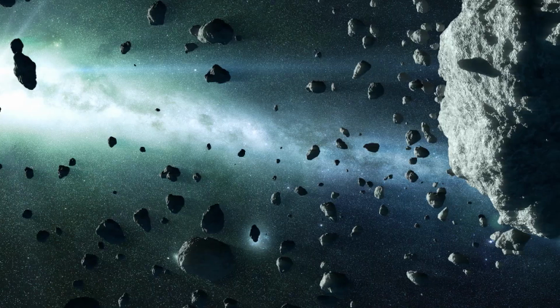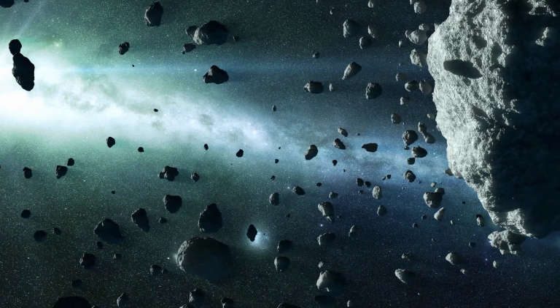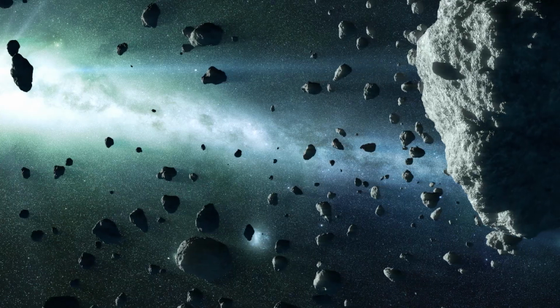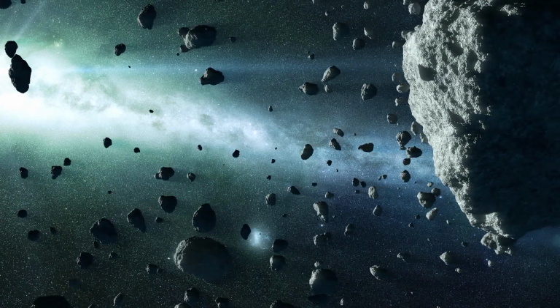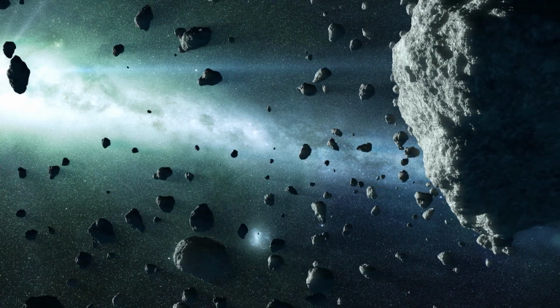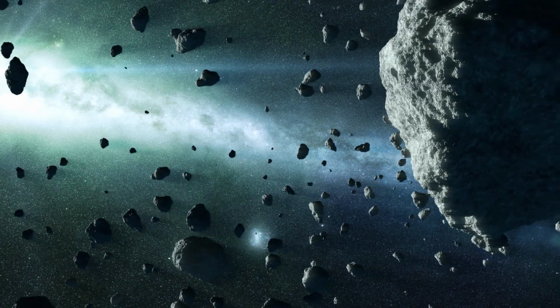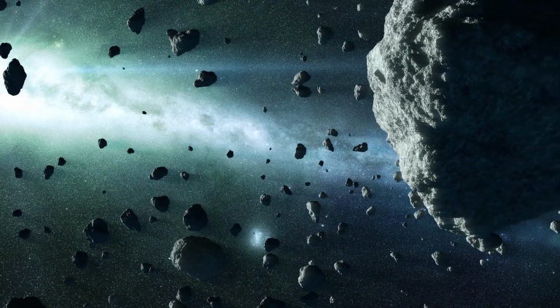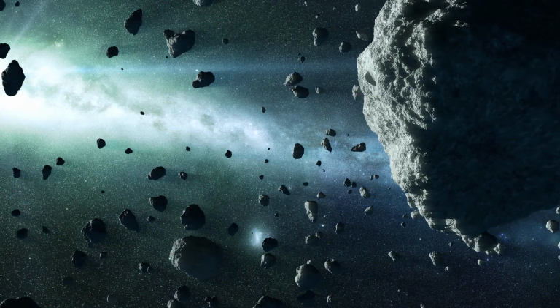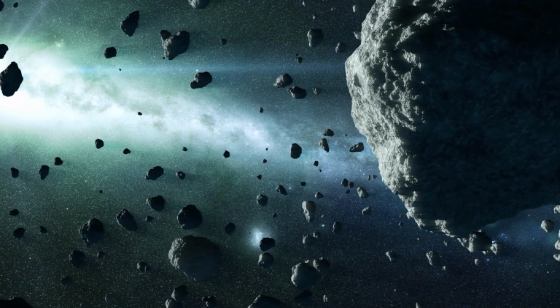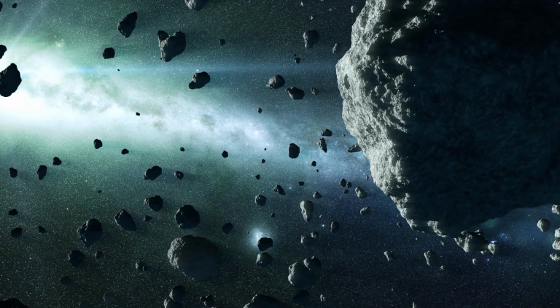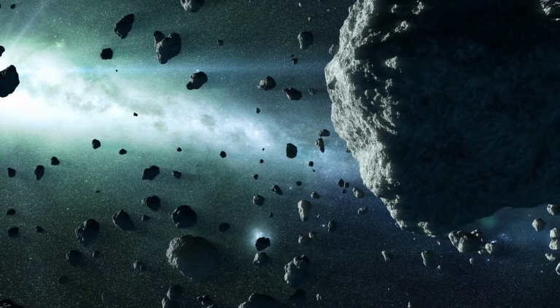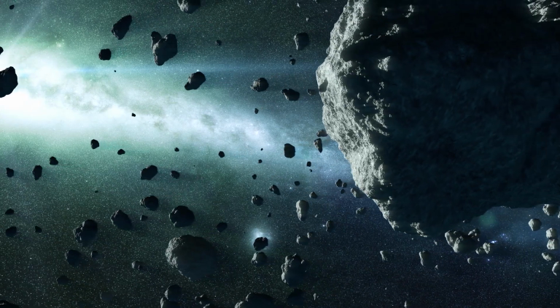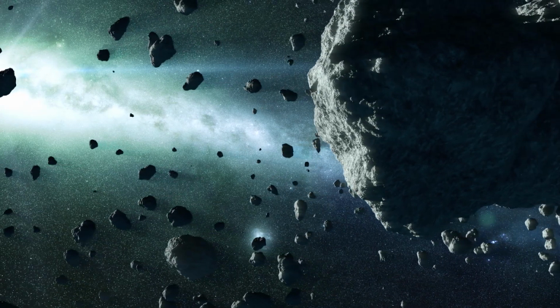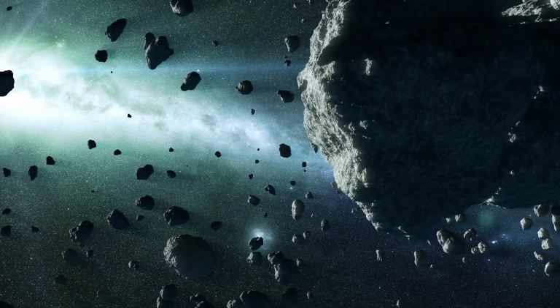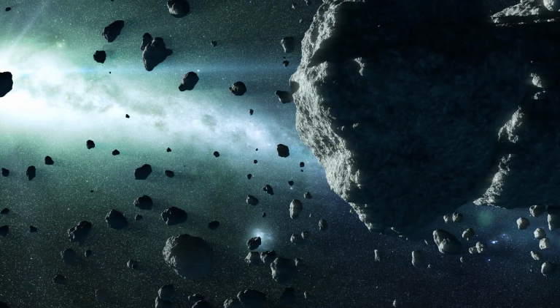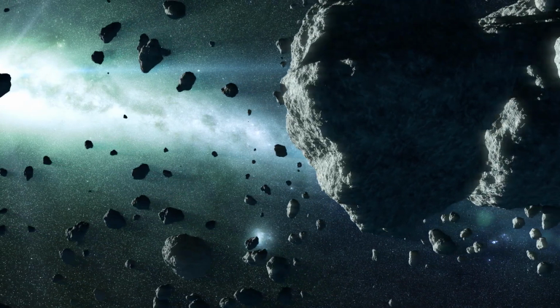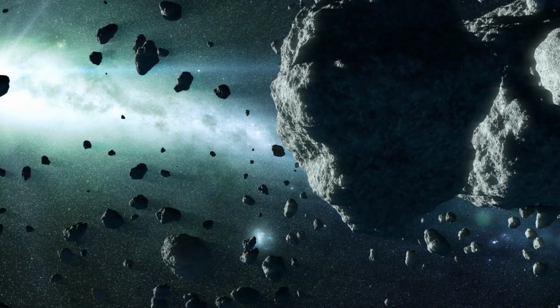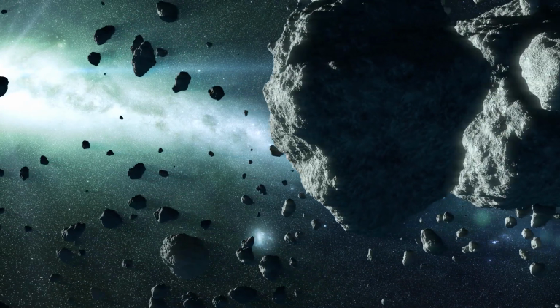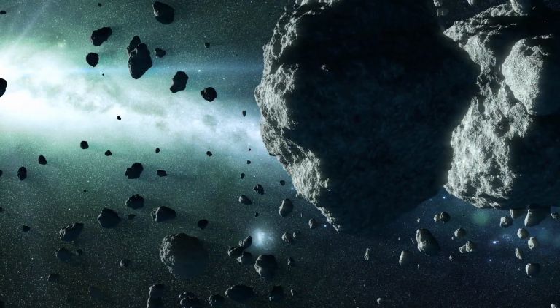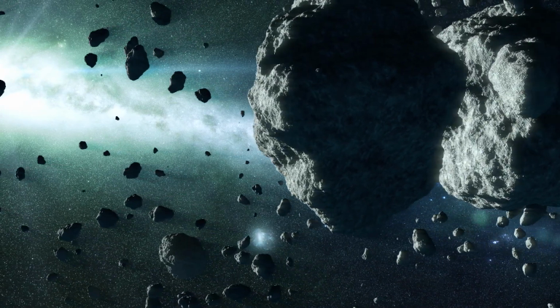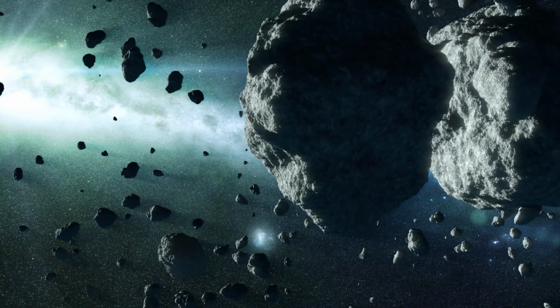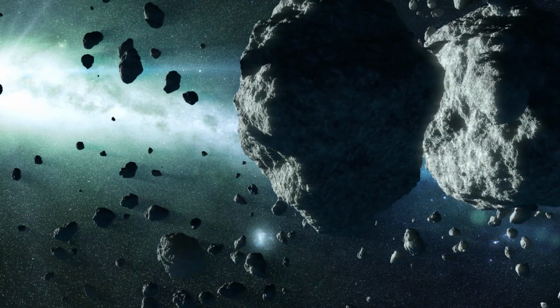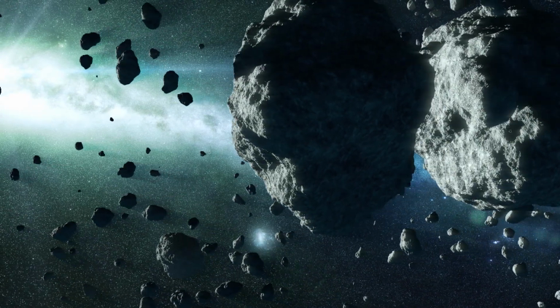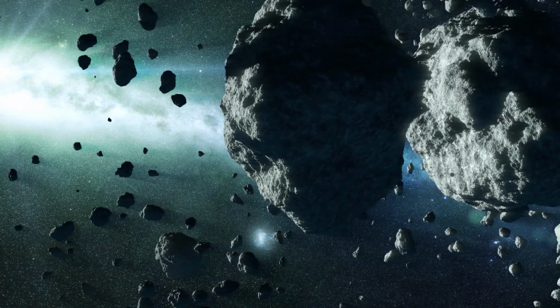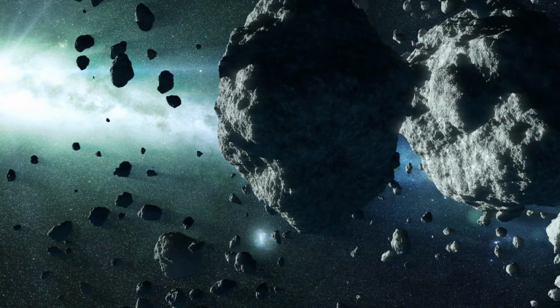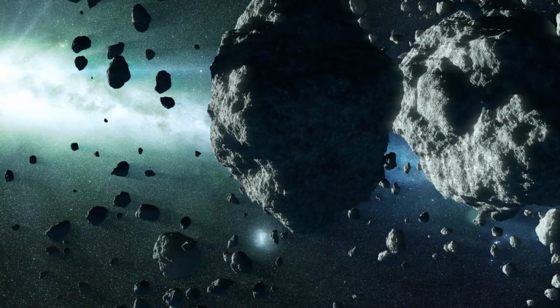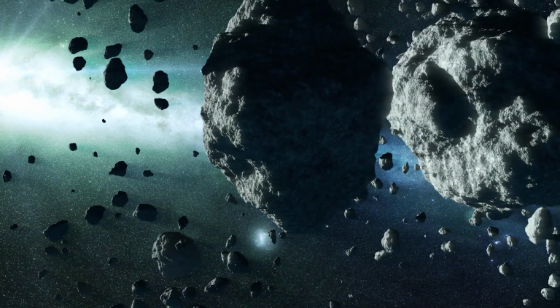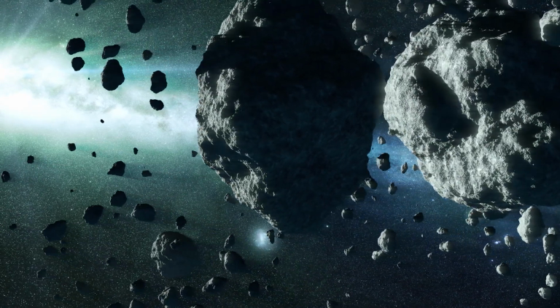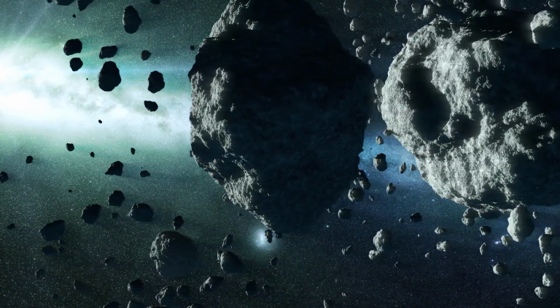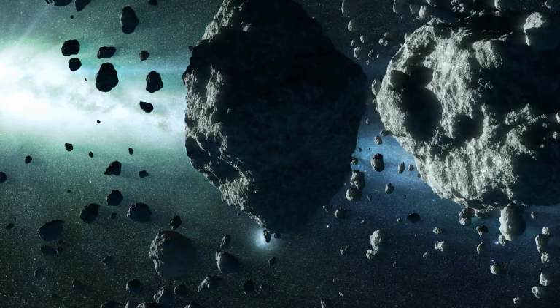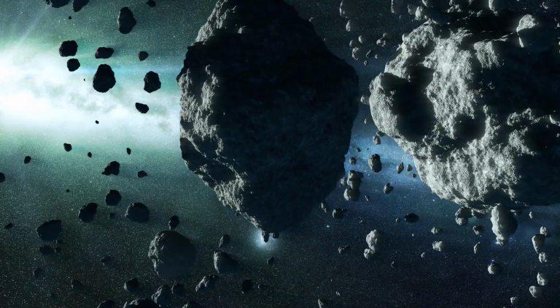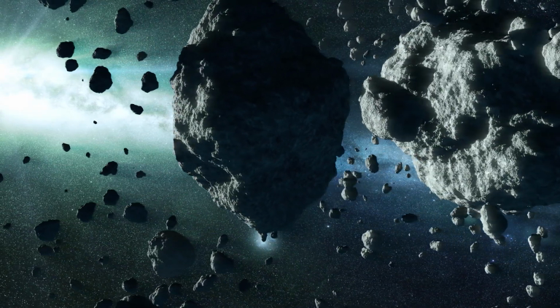So we have 600,000 of these things to study. We can't send spacecraft to all of them, but we can use telescopes here on Earth.